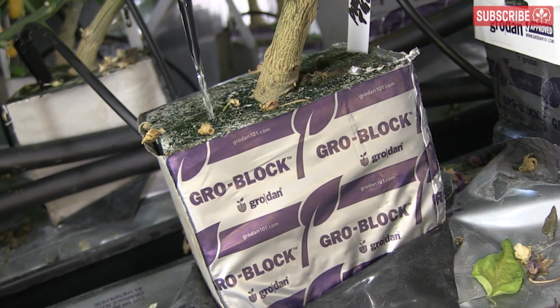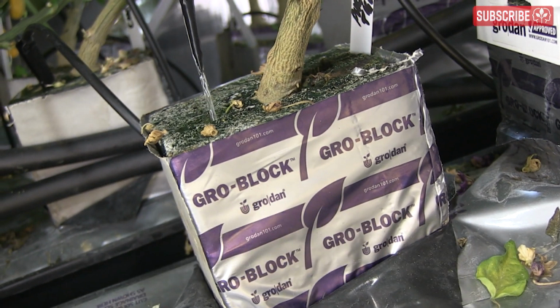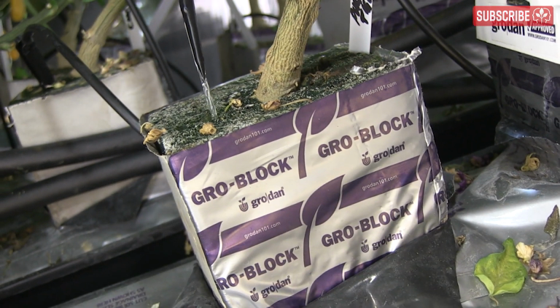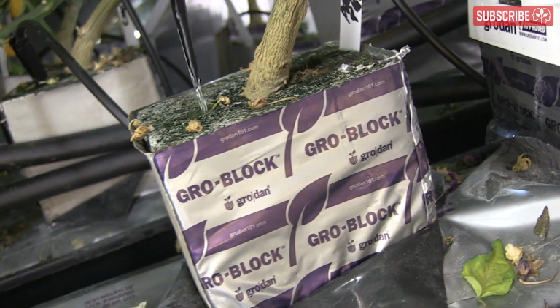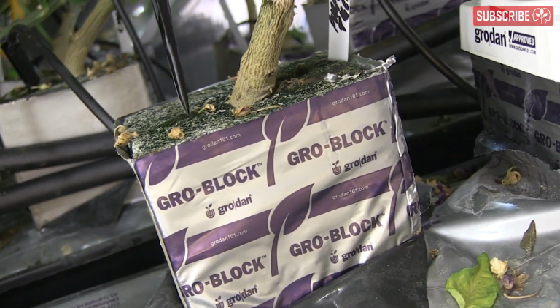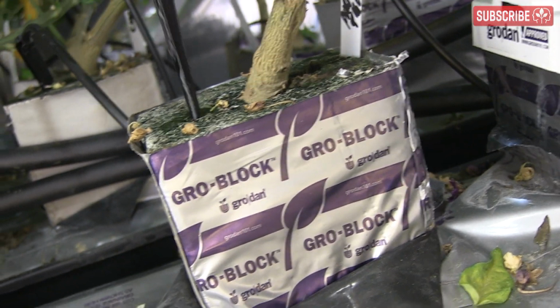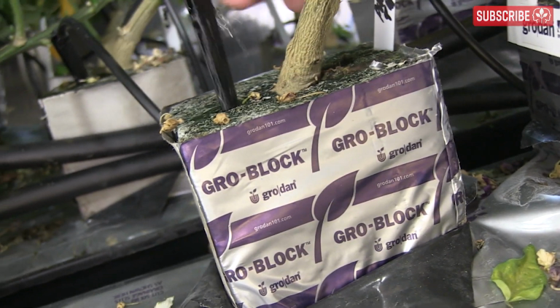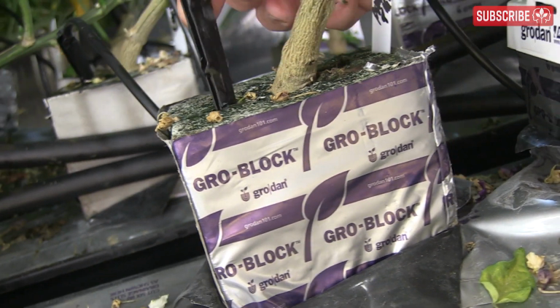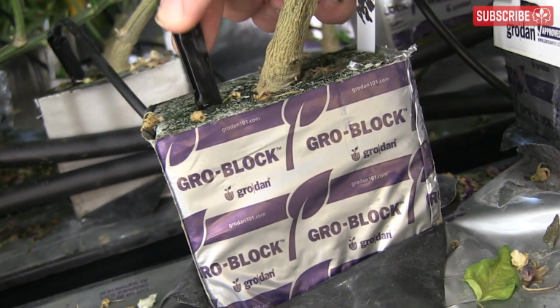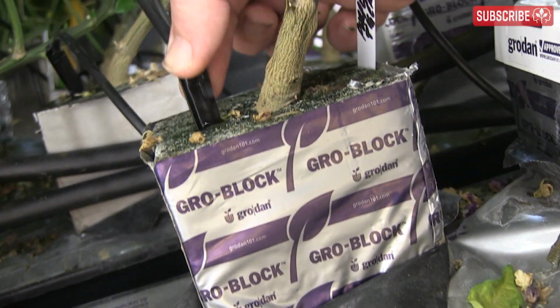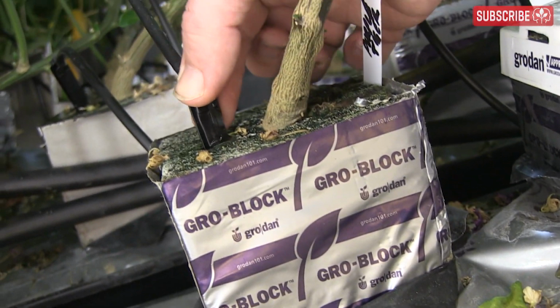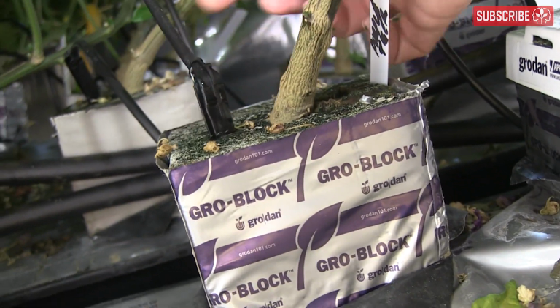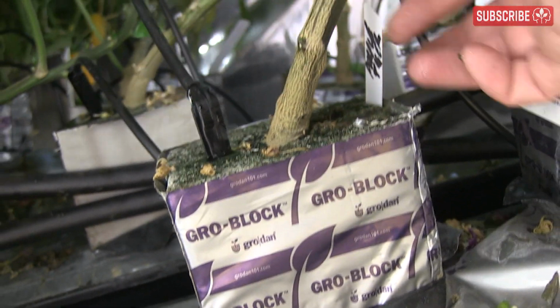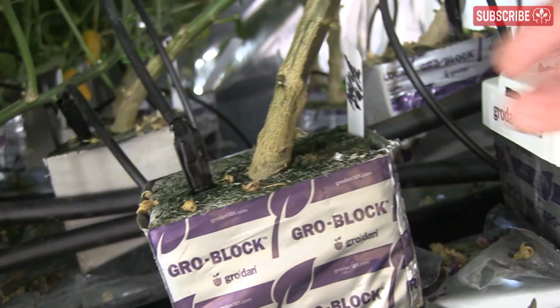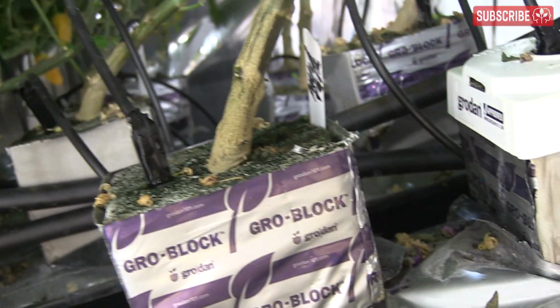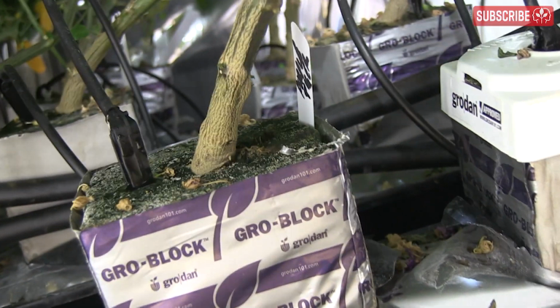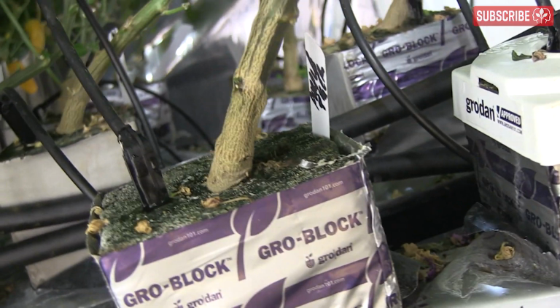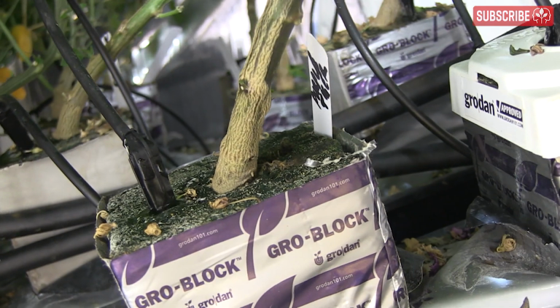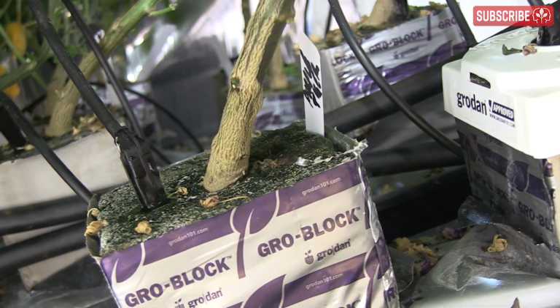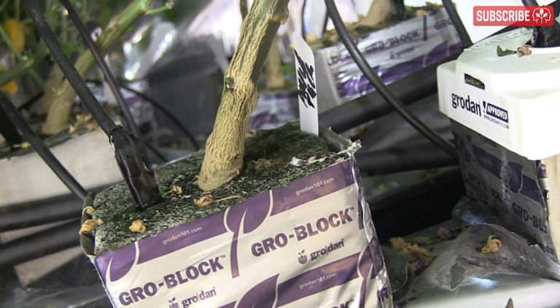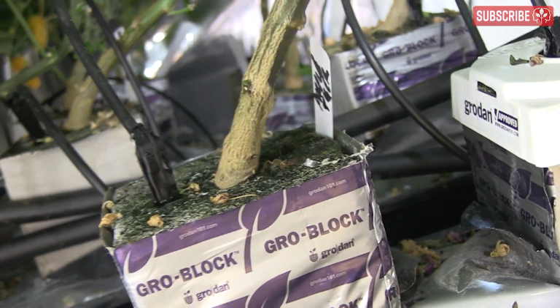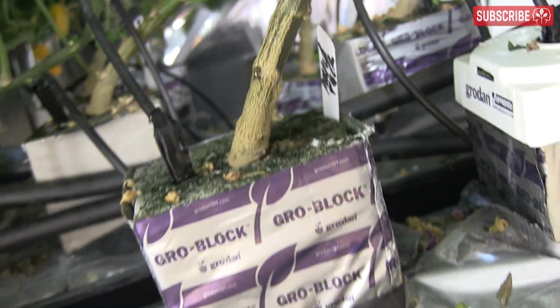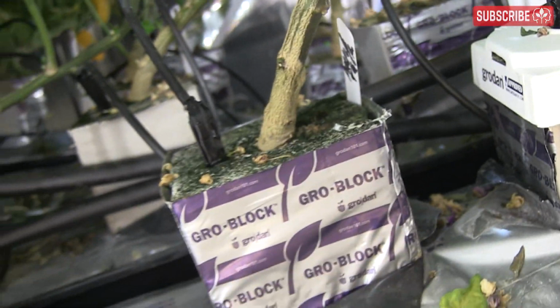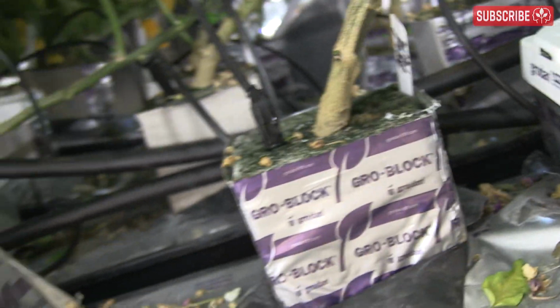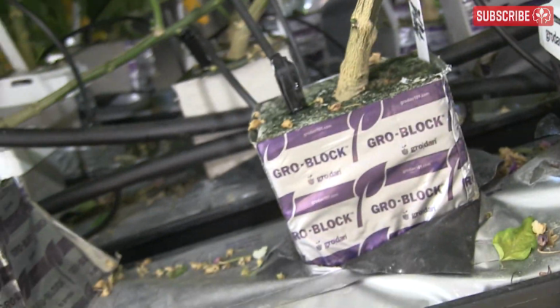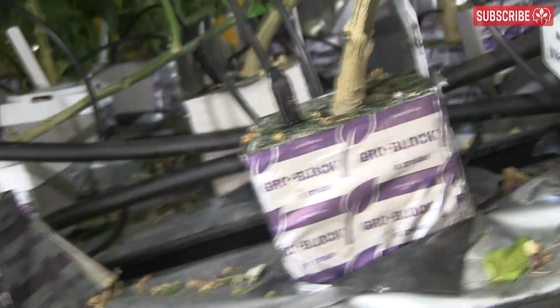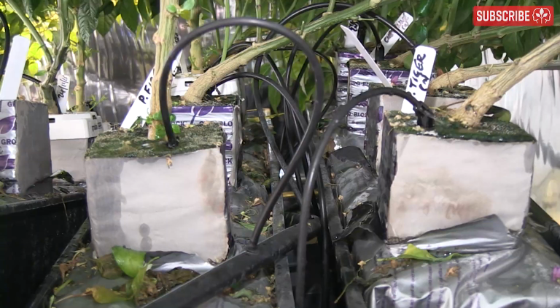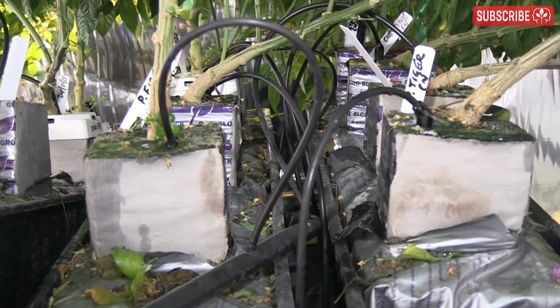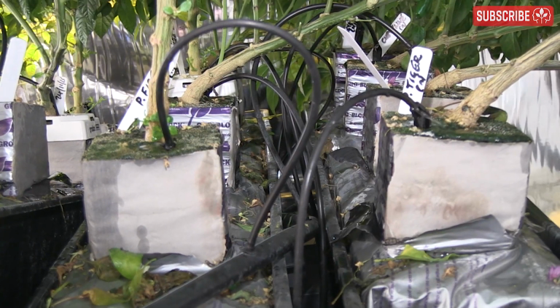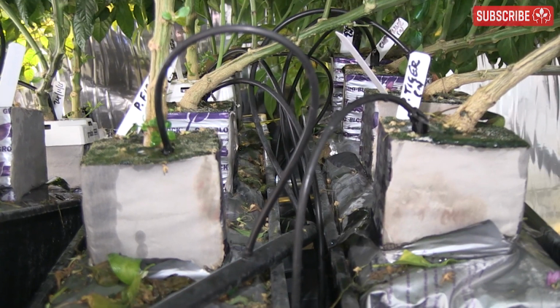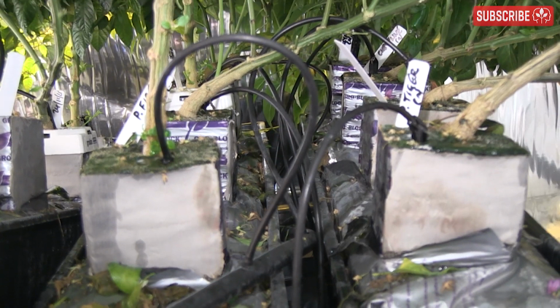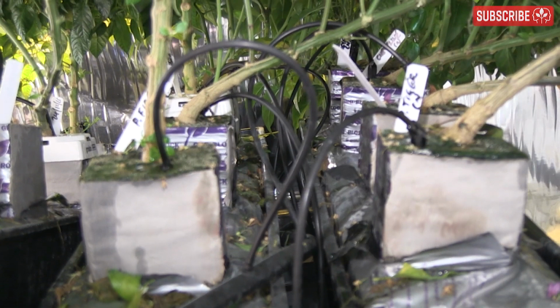At the beginning, less is more. Stone wool is very absorbent and we want to be encouraging the roots to explore the slab, so slightly drier conditions will help this.